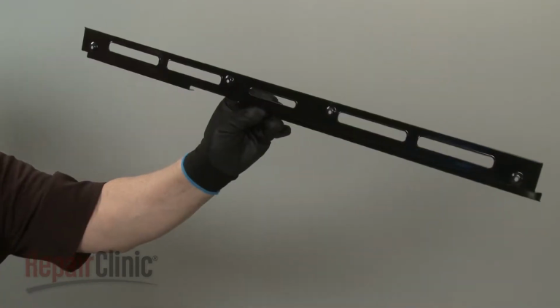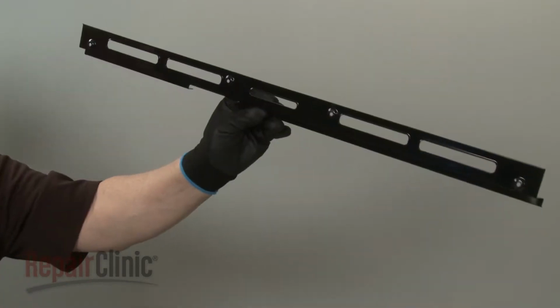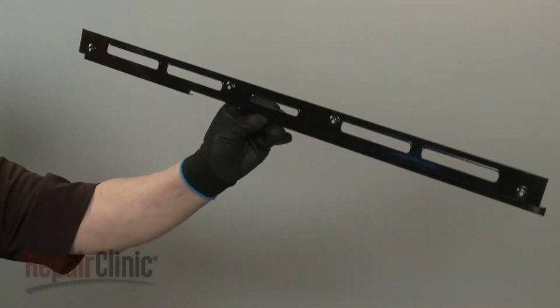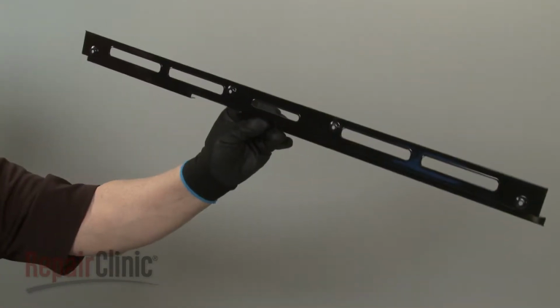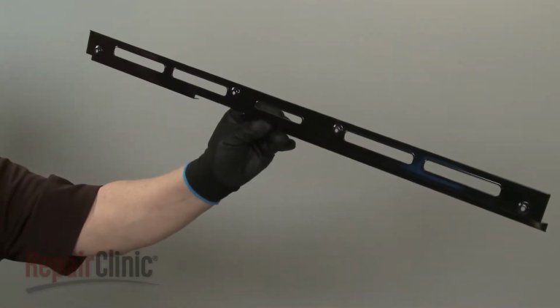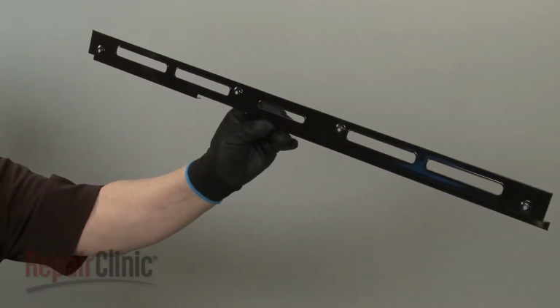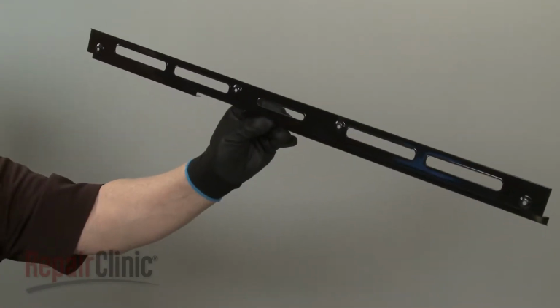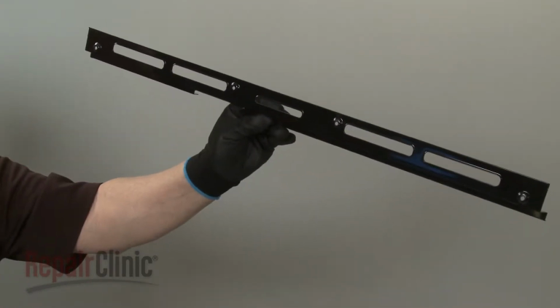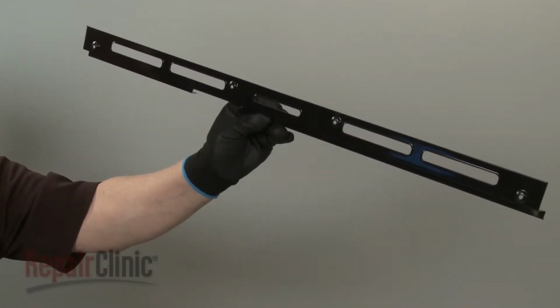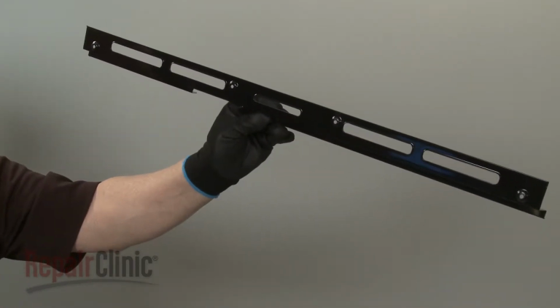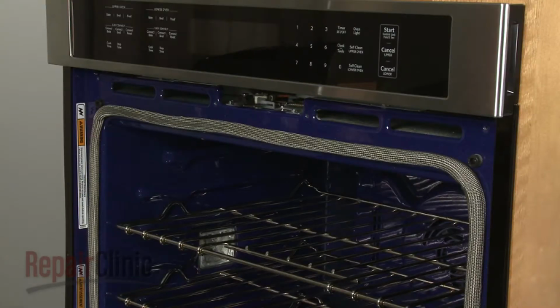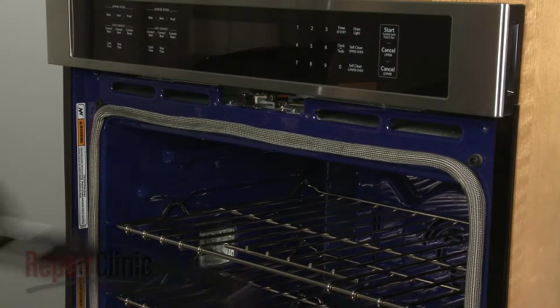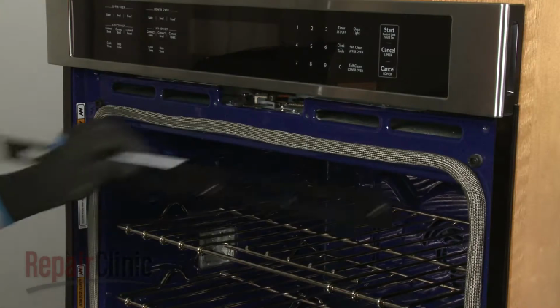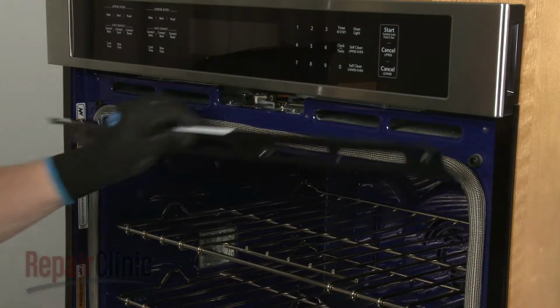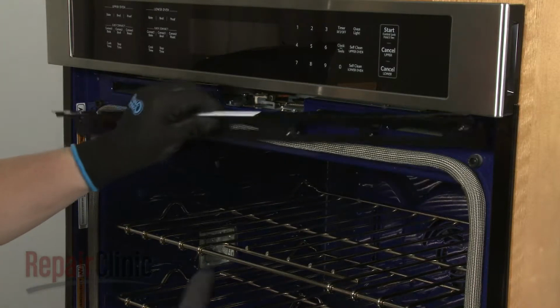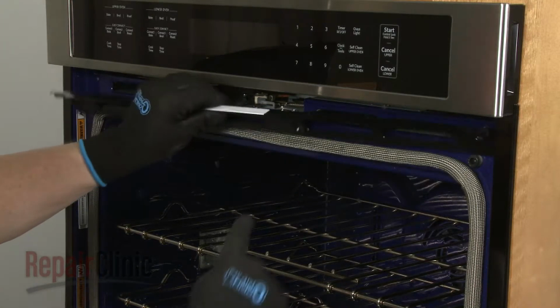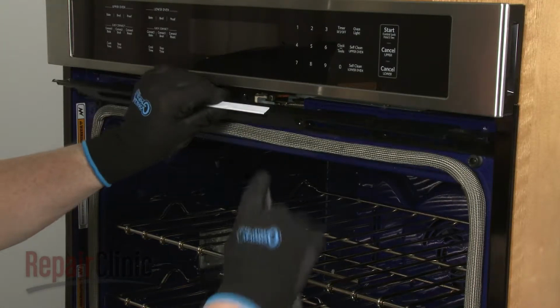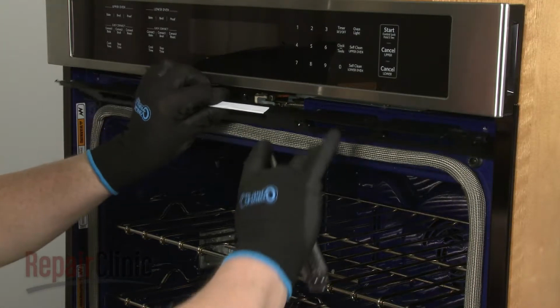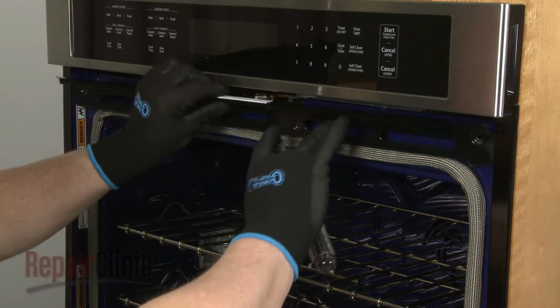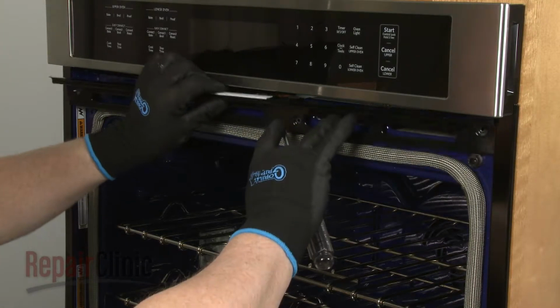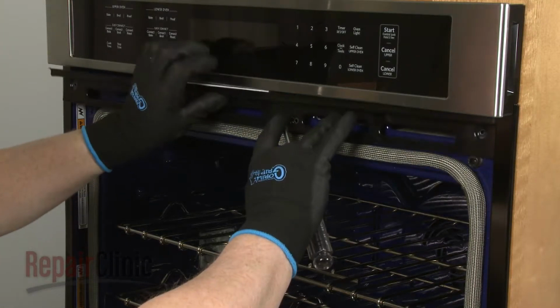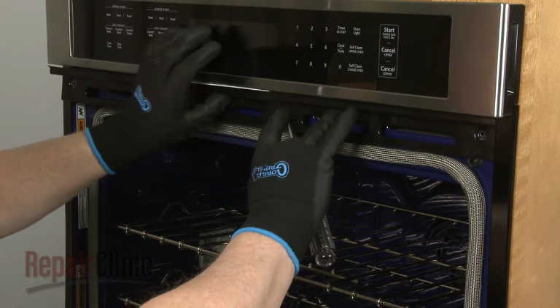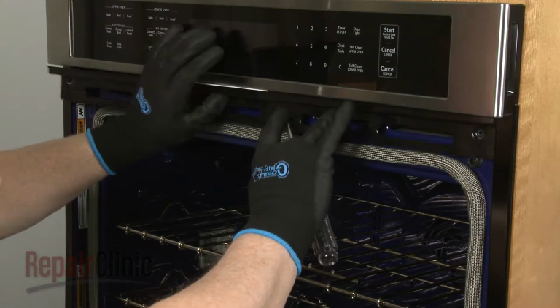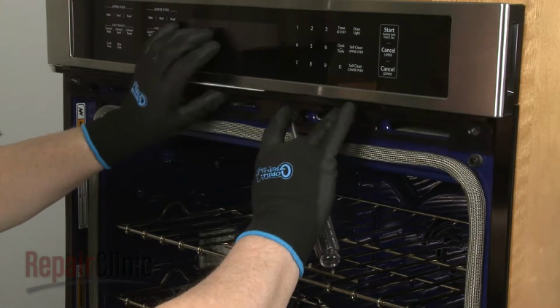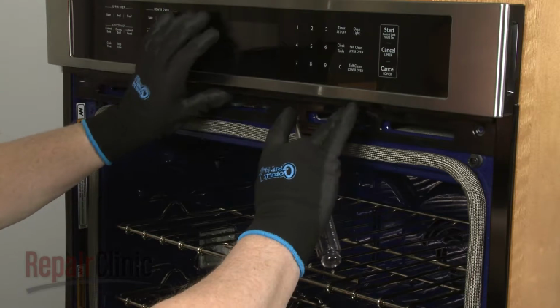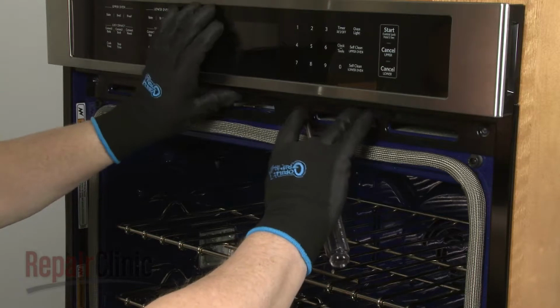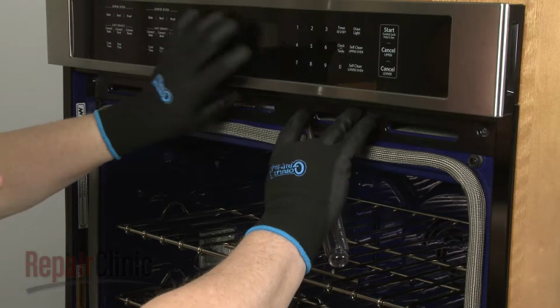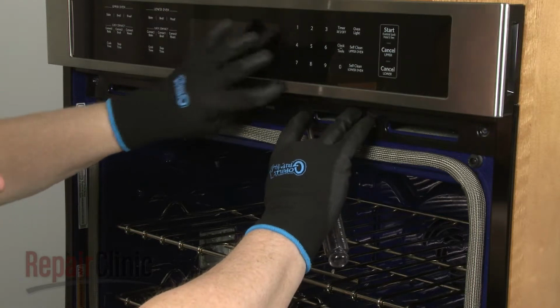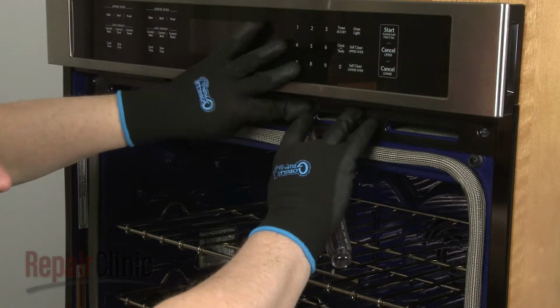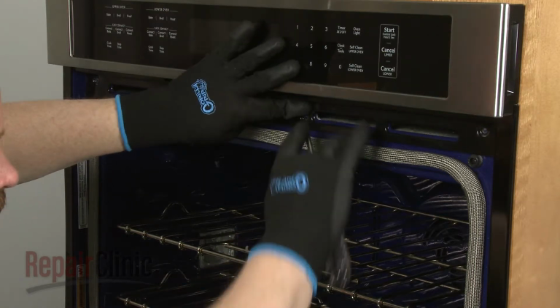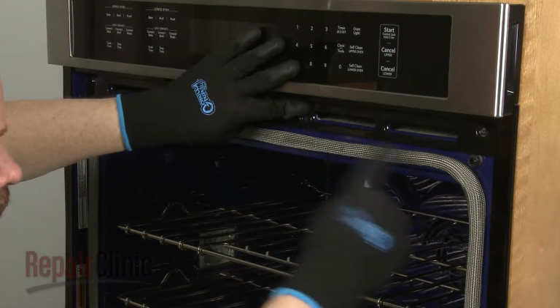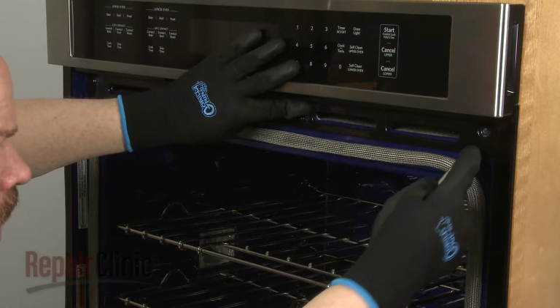Install the new upper vent panel by aligning it on the frame, then thread and tighten the four screws to secure.